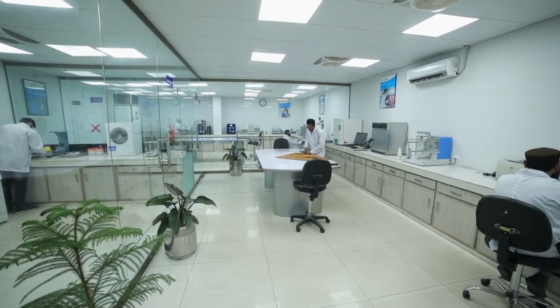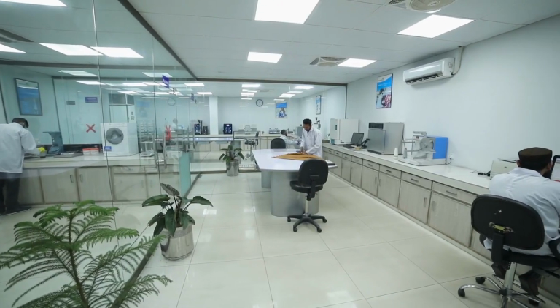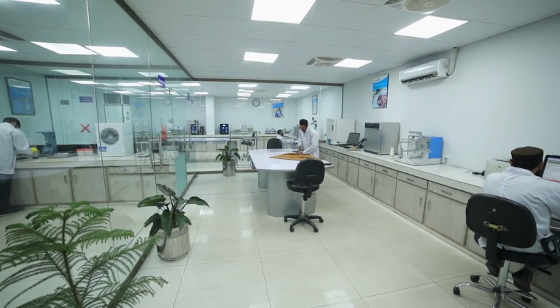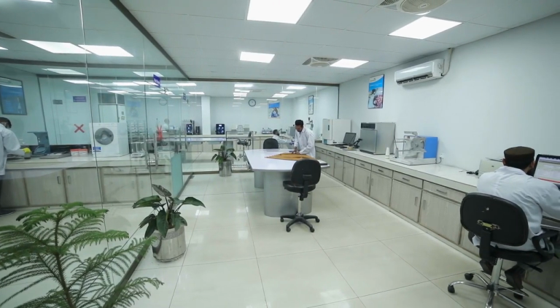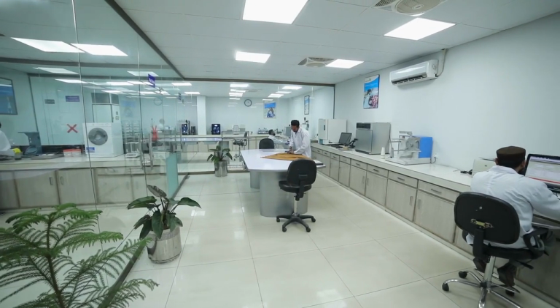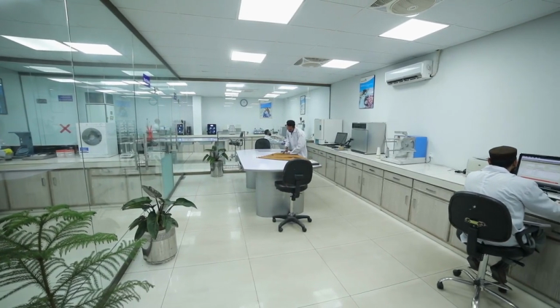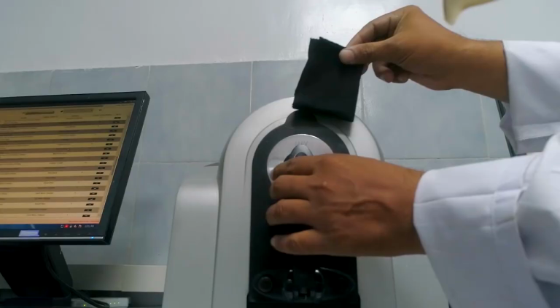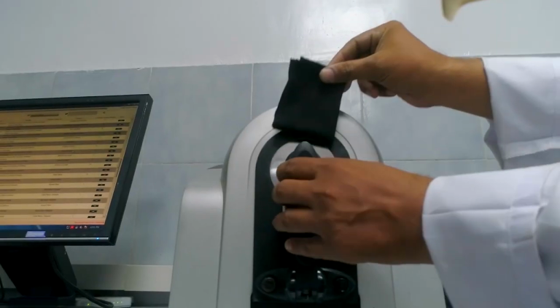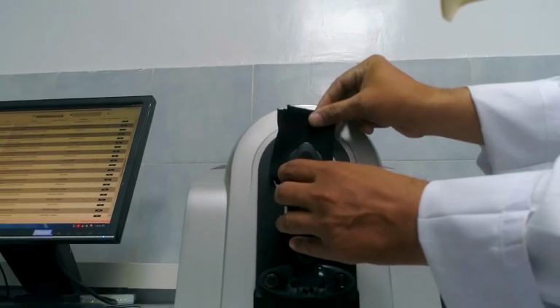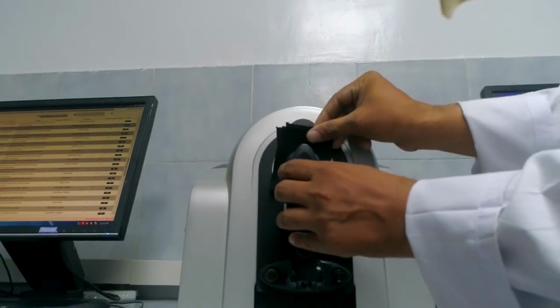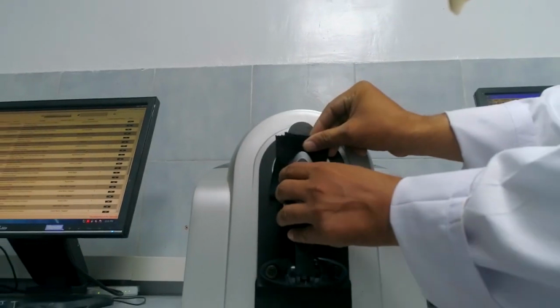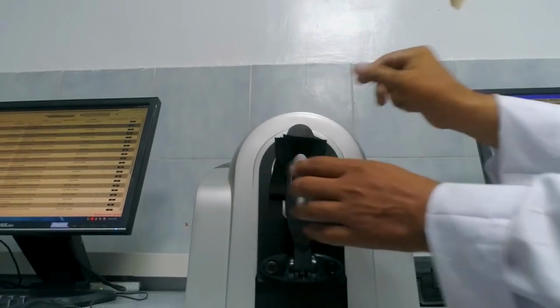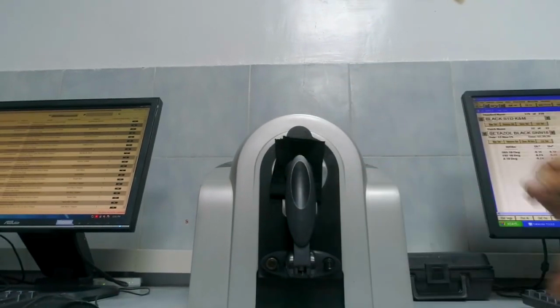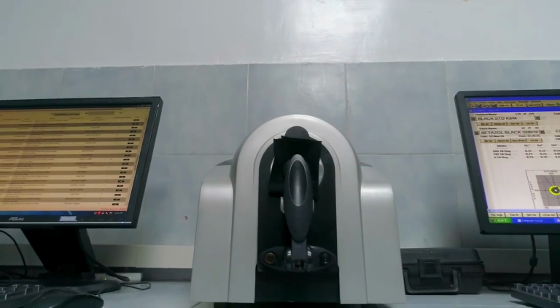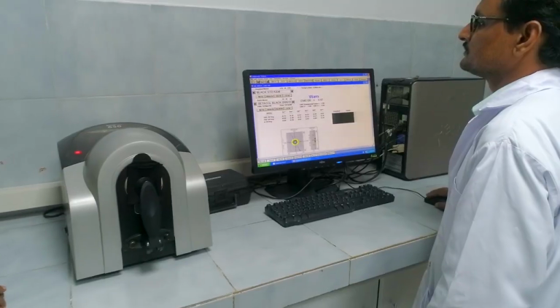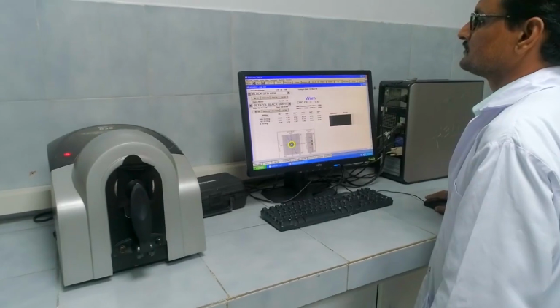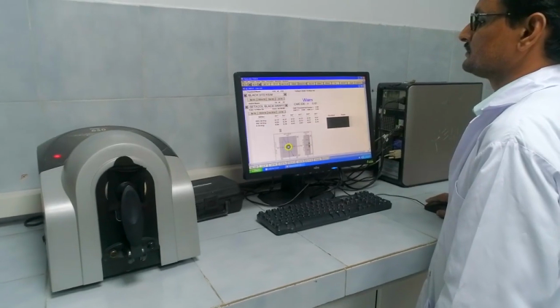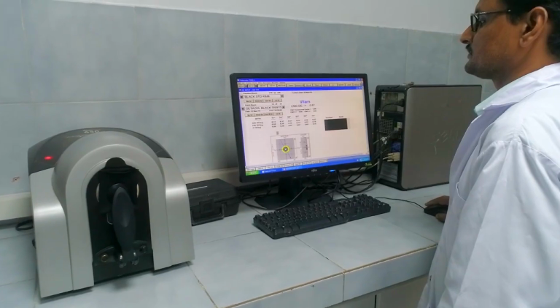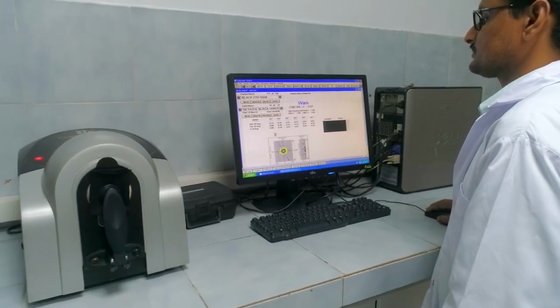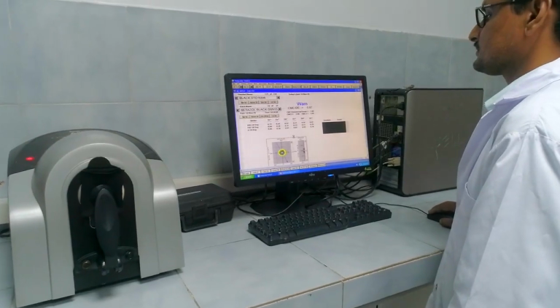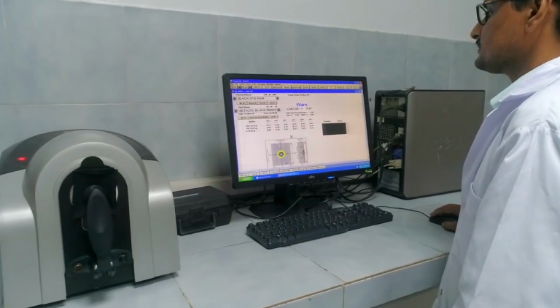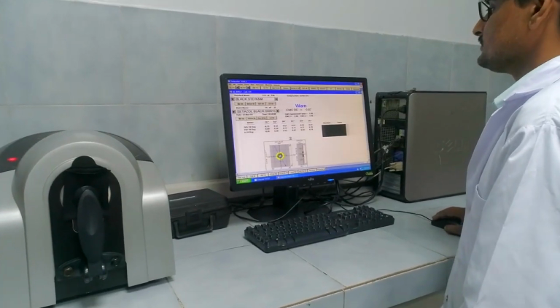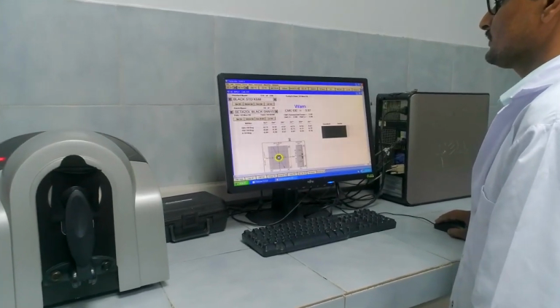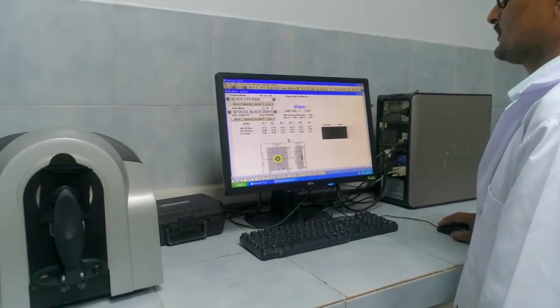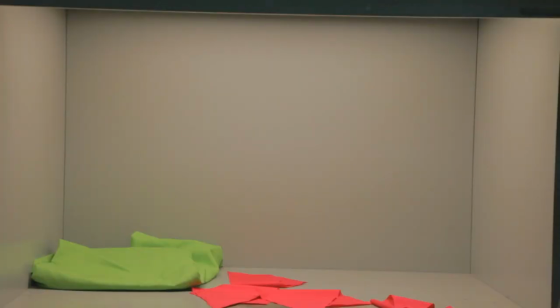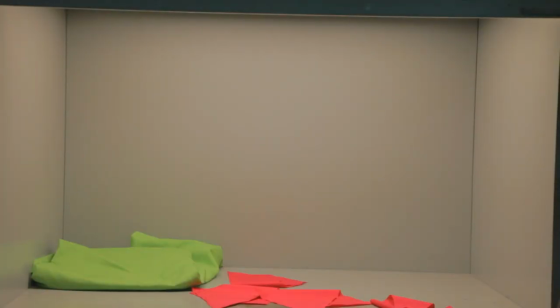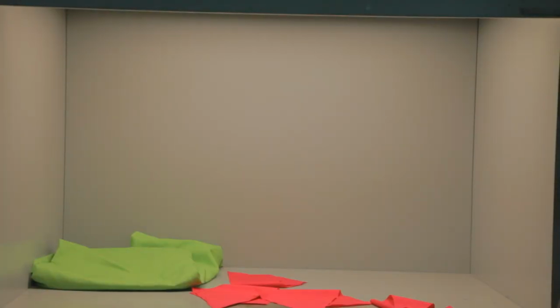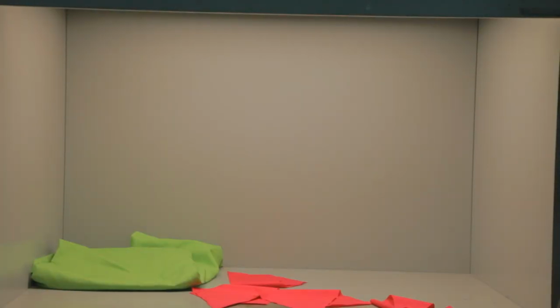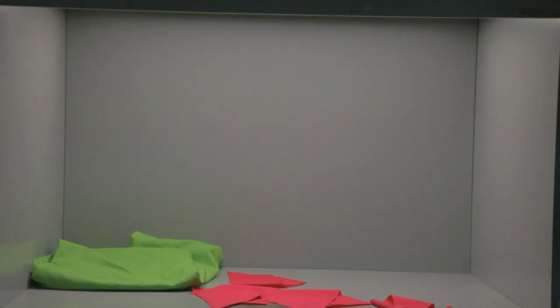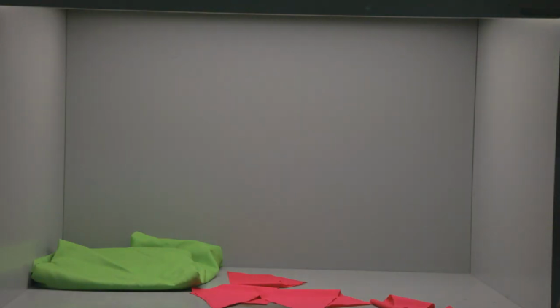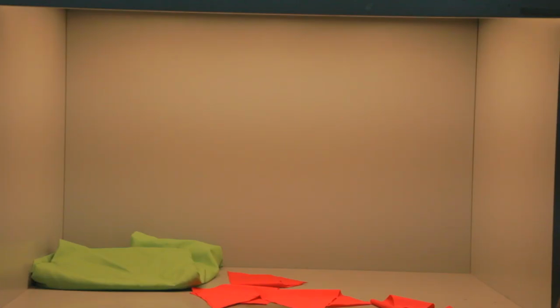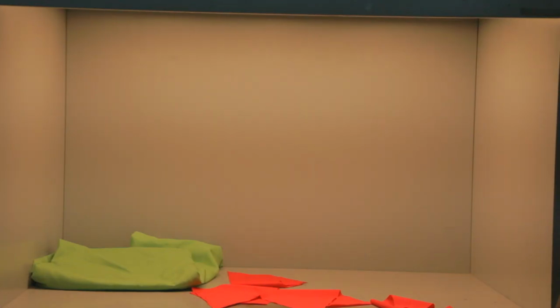Before dyeing, fabric tests are performed in the dyeing lab, such as color matching and color fastness tests.